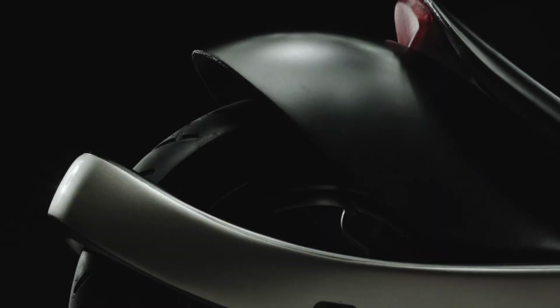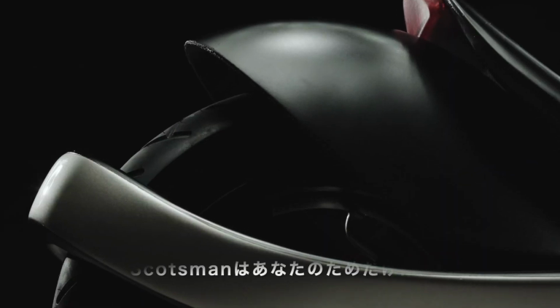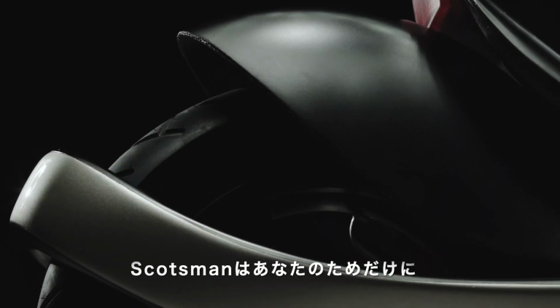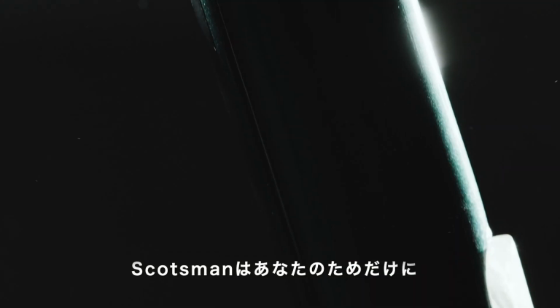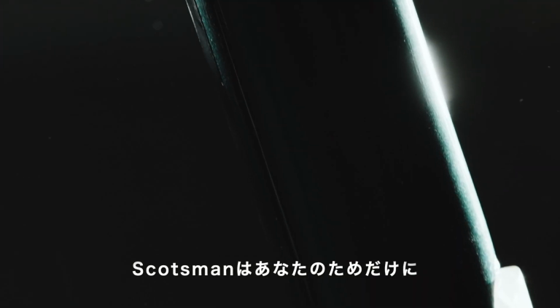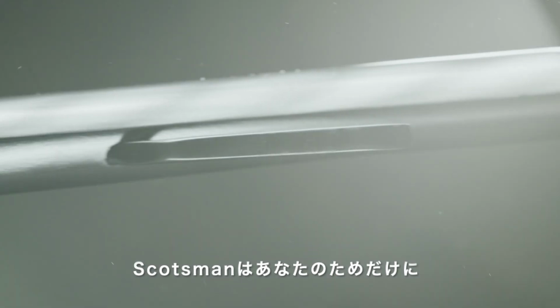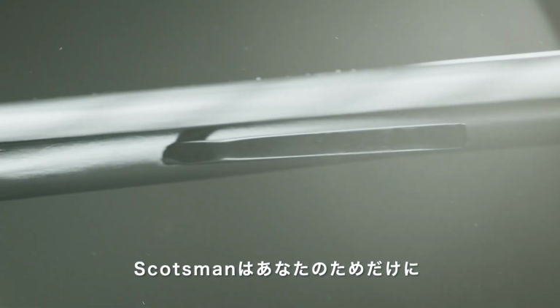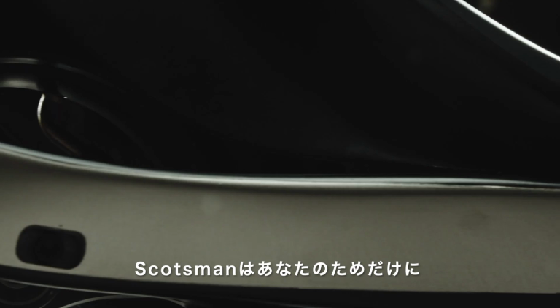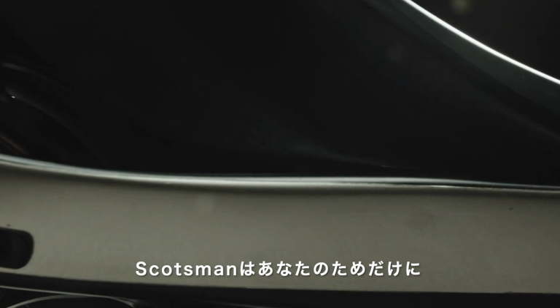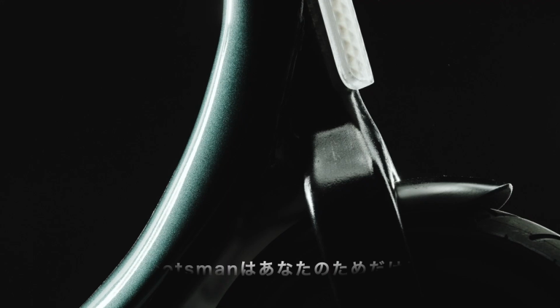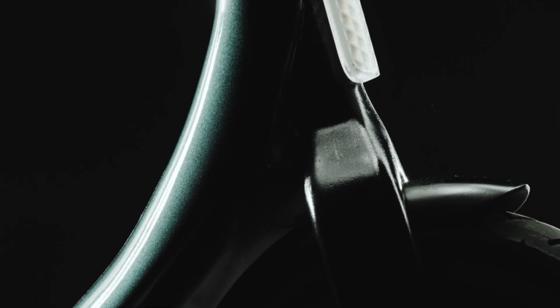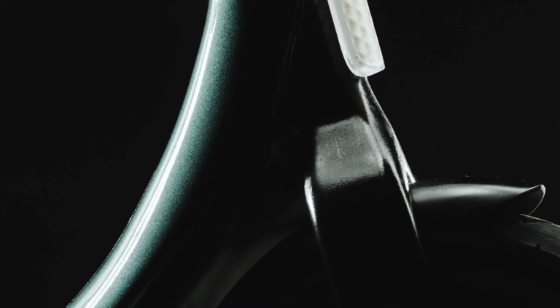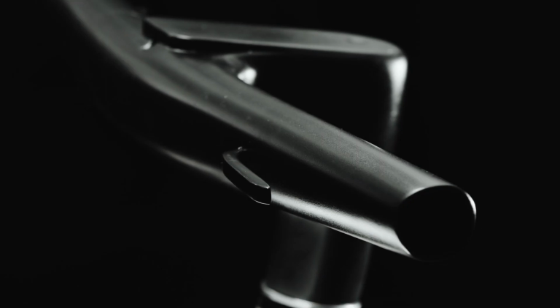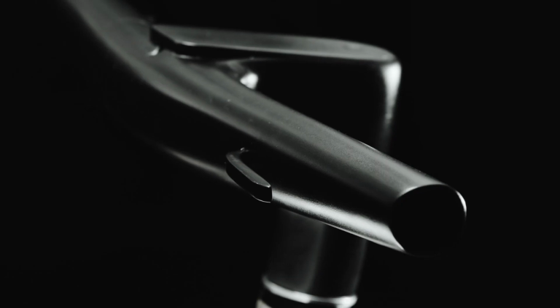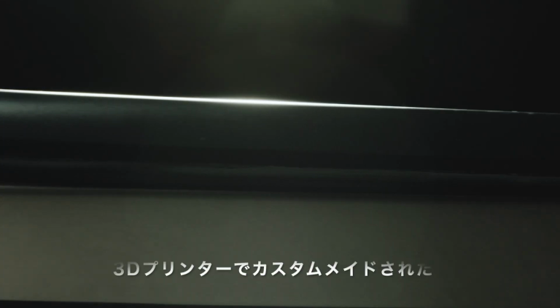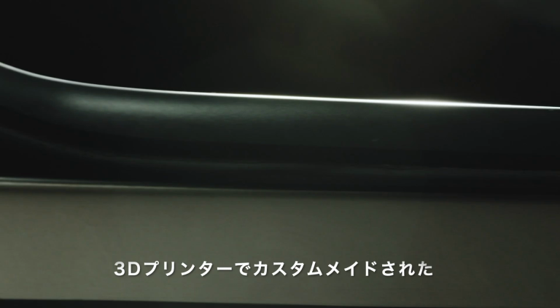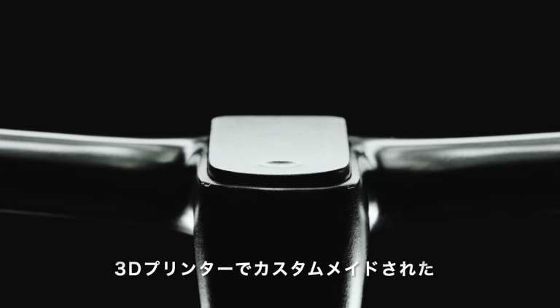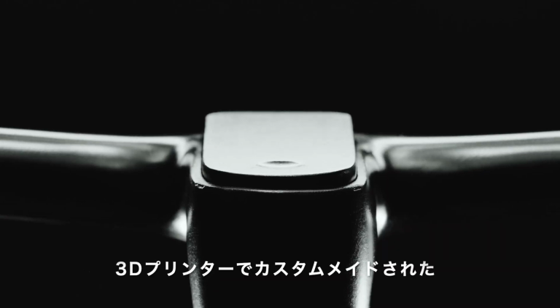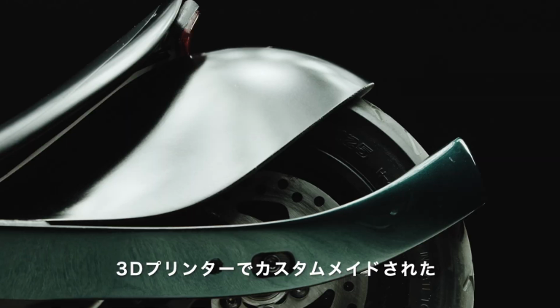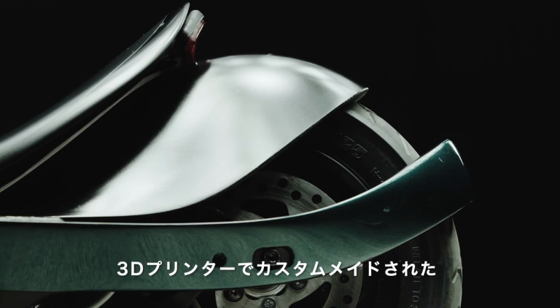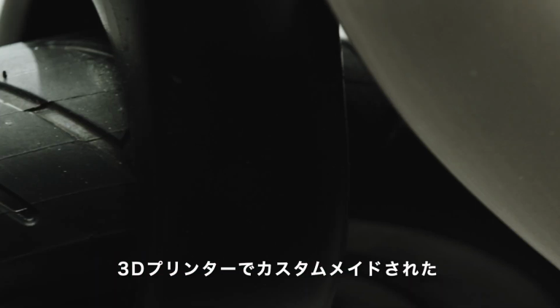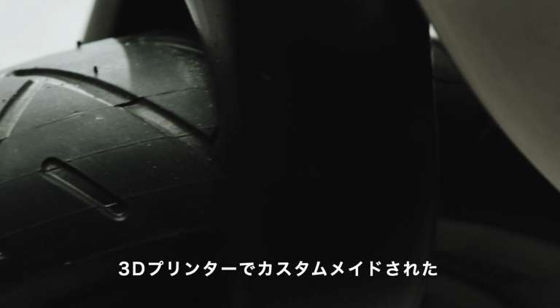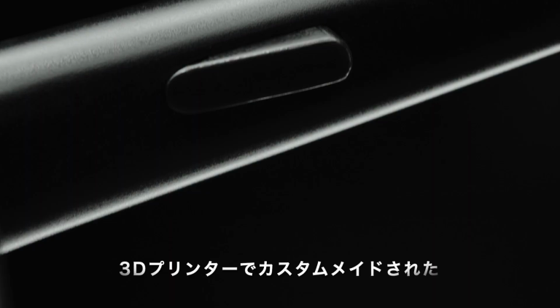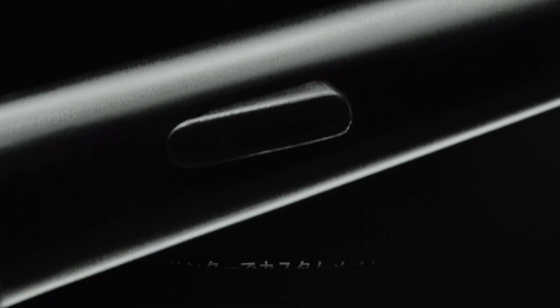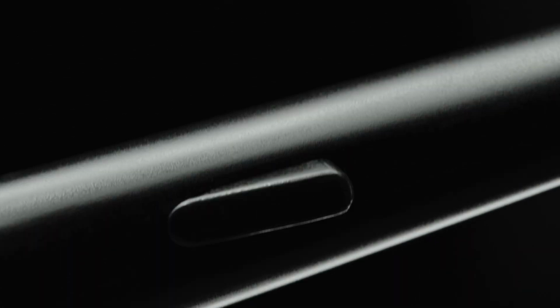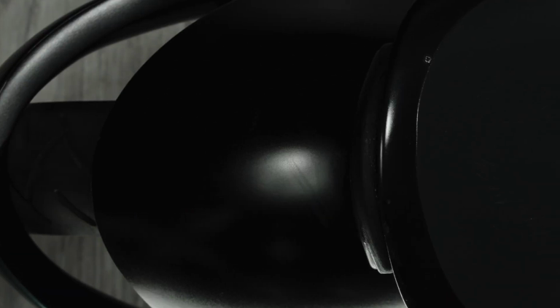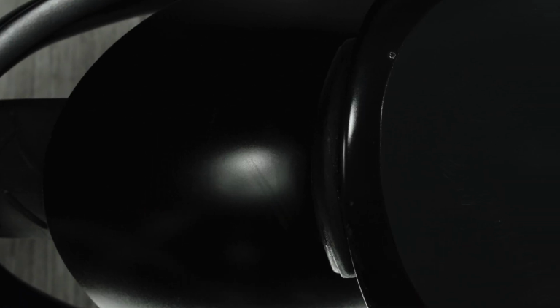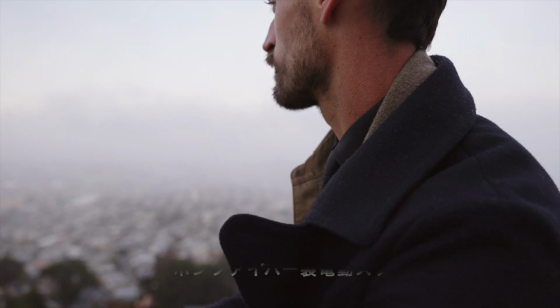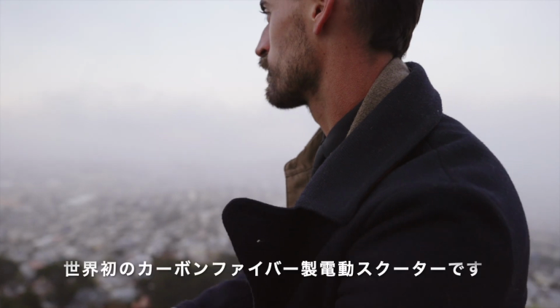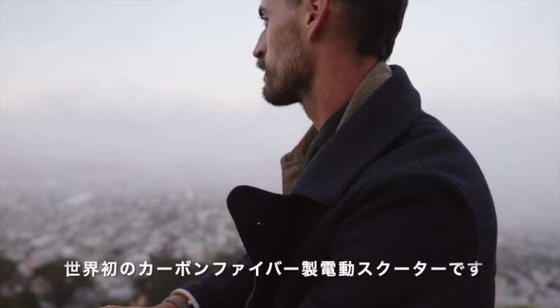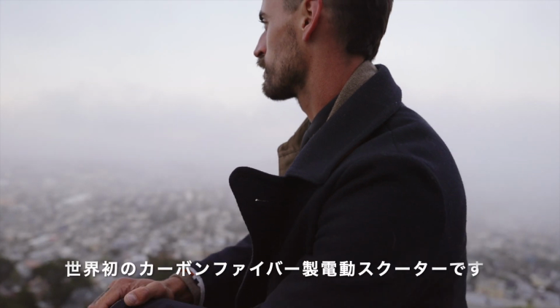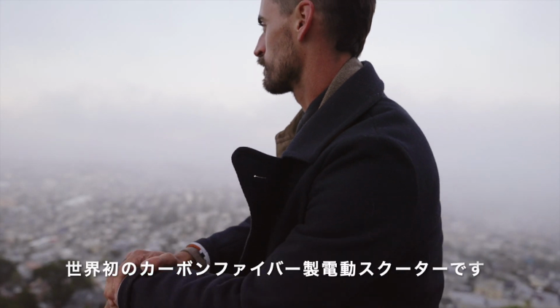Scotsman is the world's first carbon fiber electric scooter, custom 3D printed, just for you.